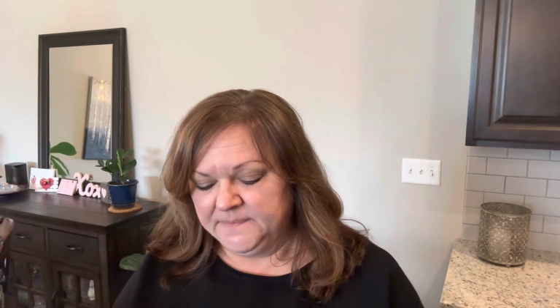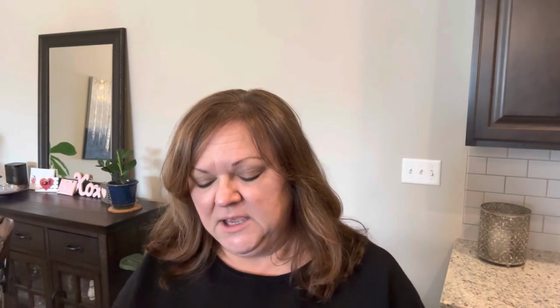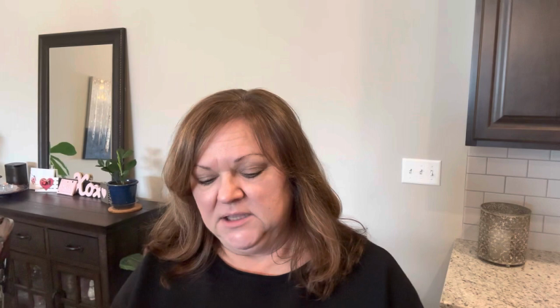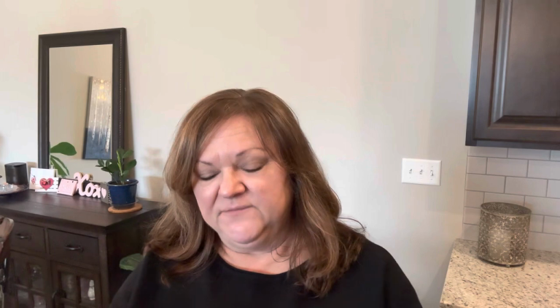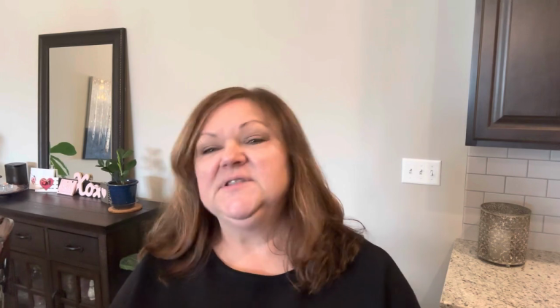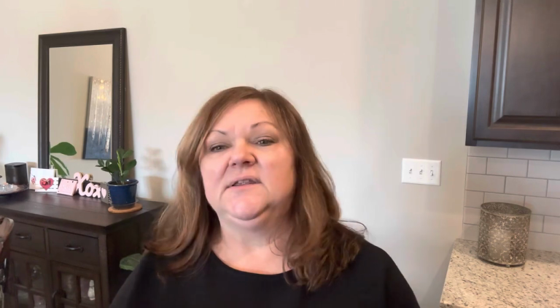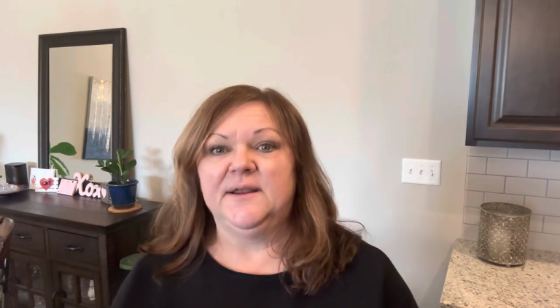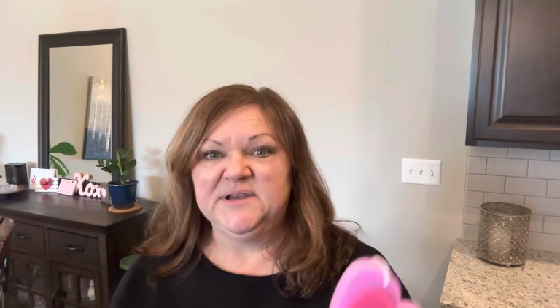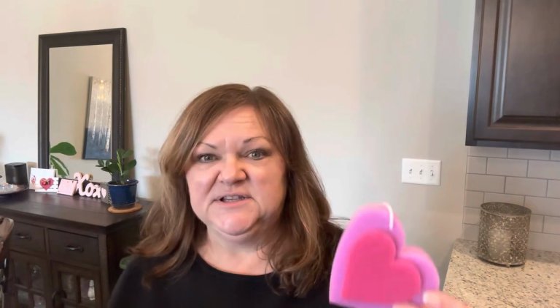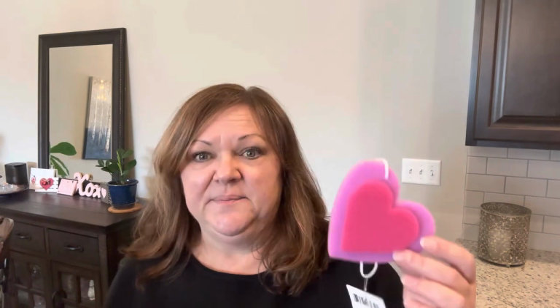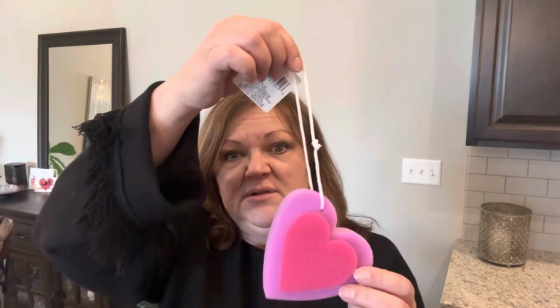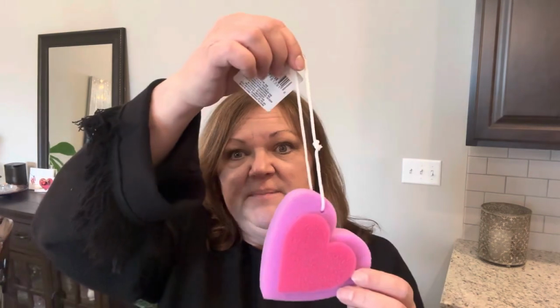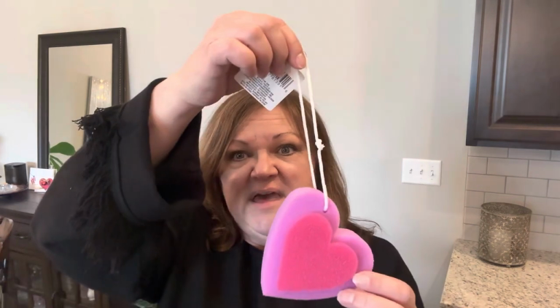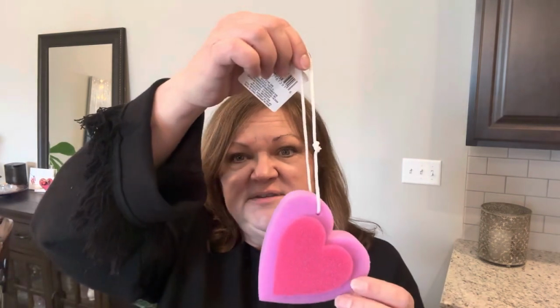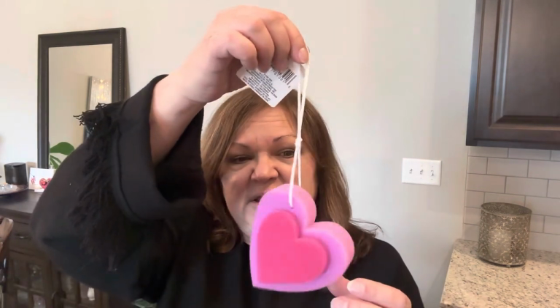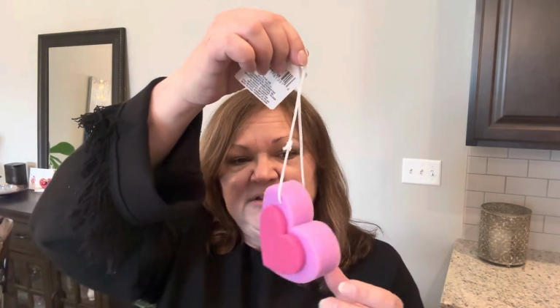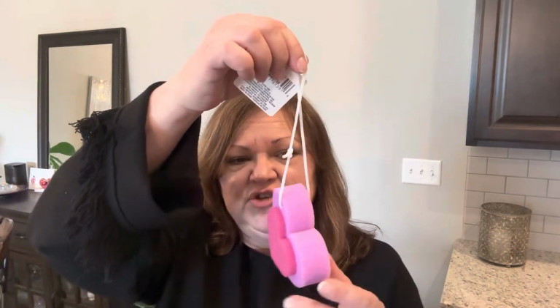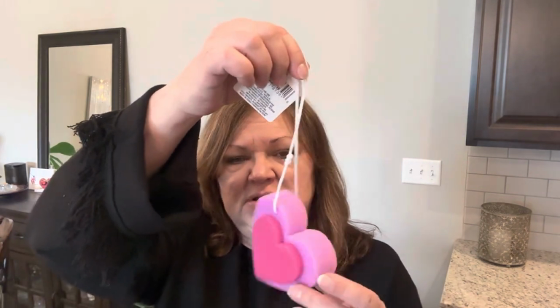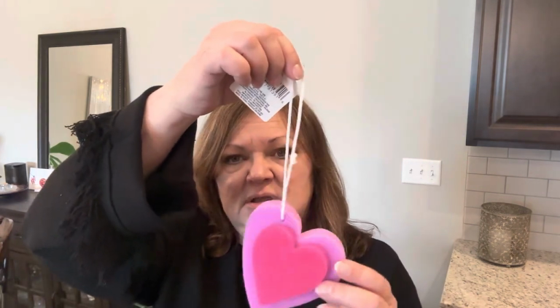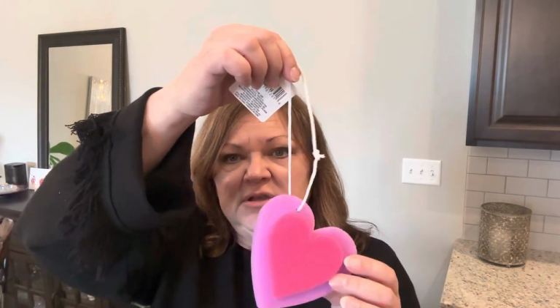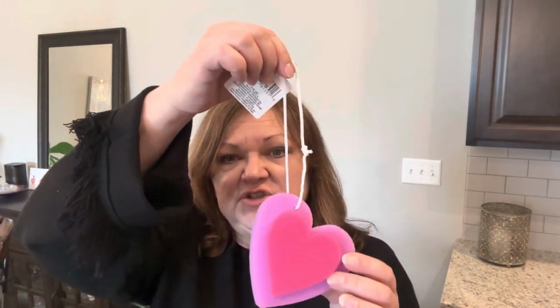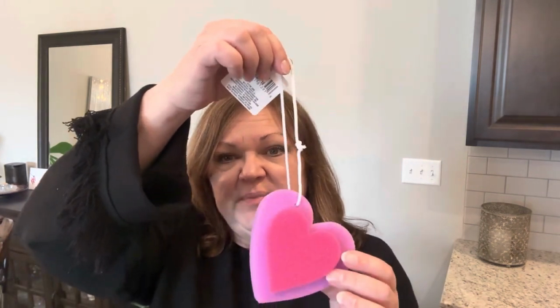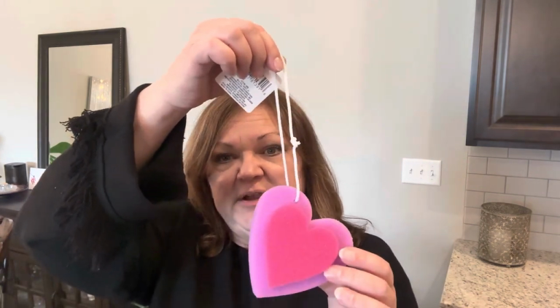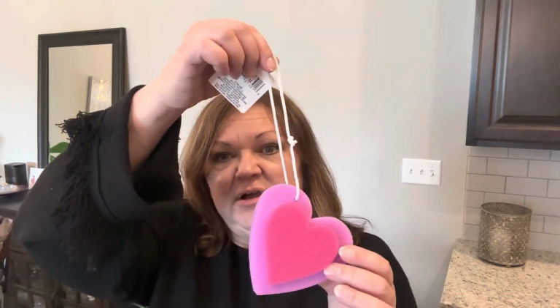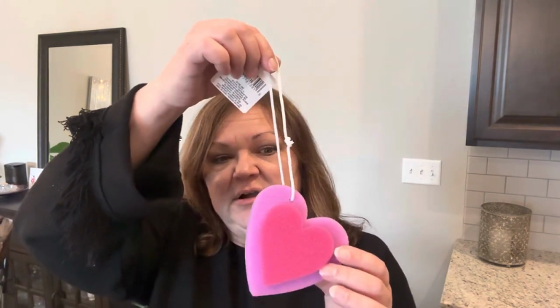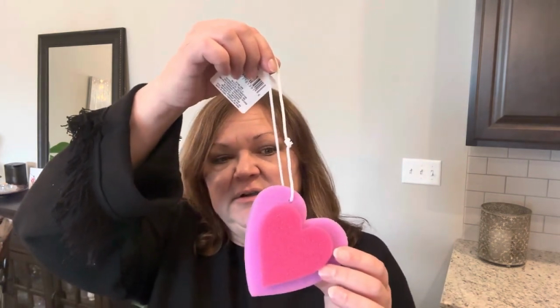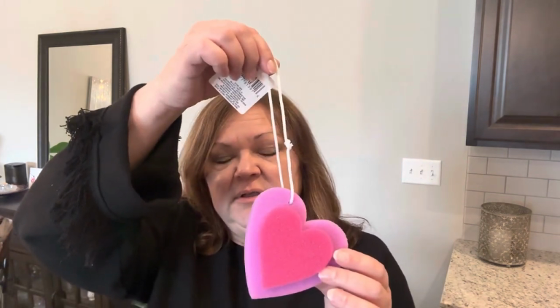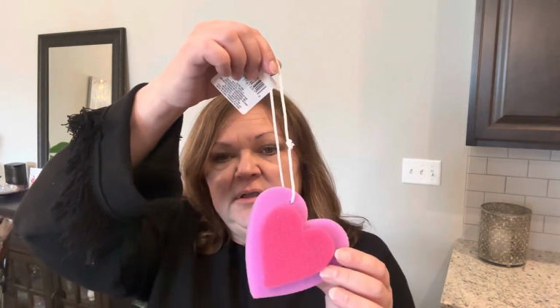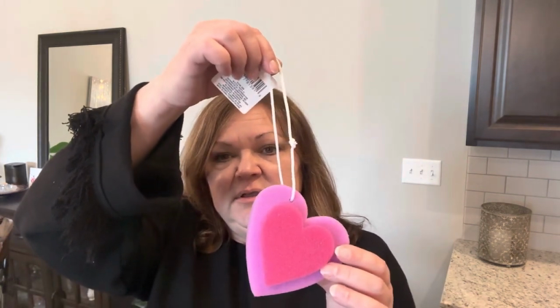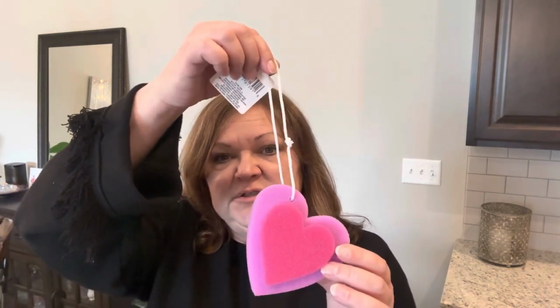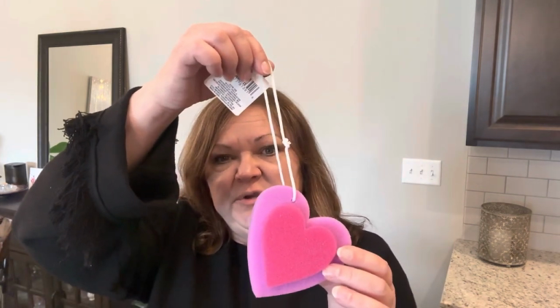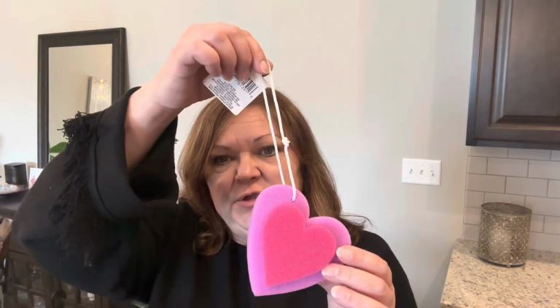And the first thing that I picked up was a bath sponge shaped like a heart — super cute.